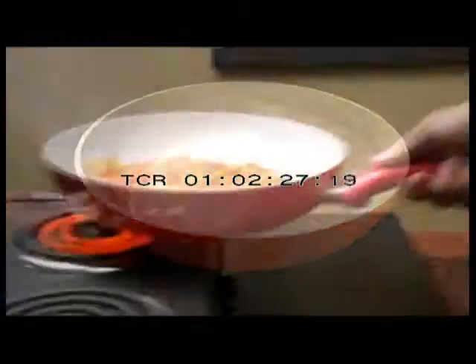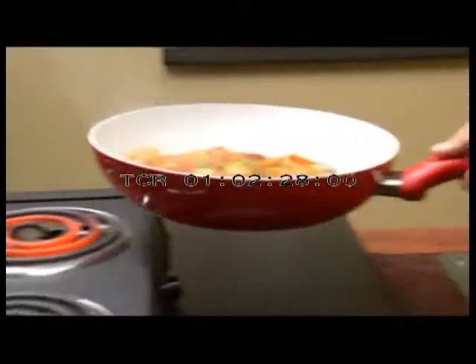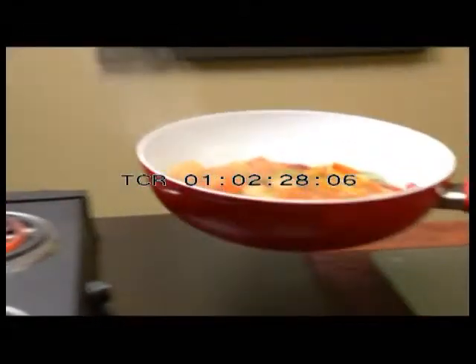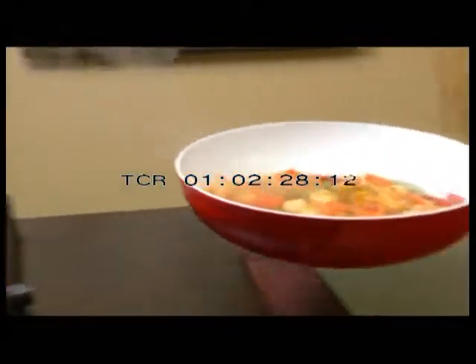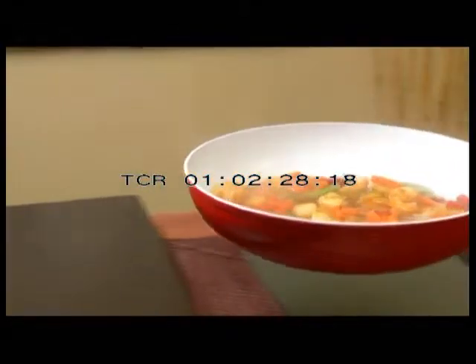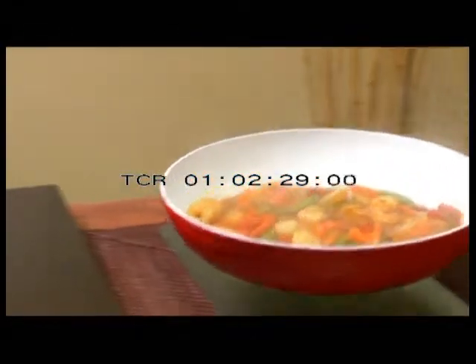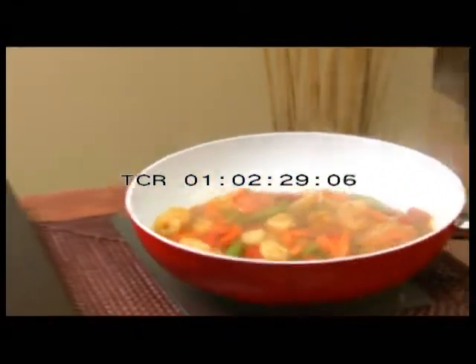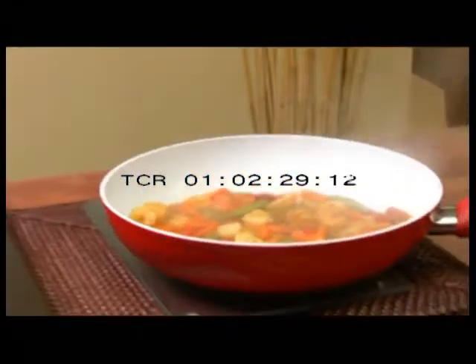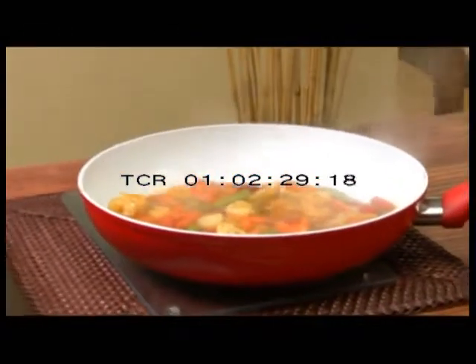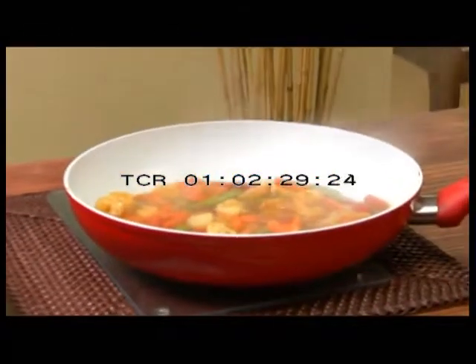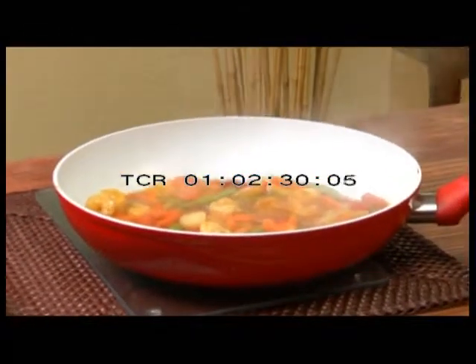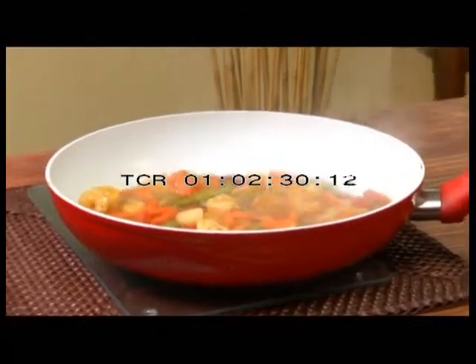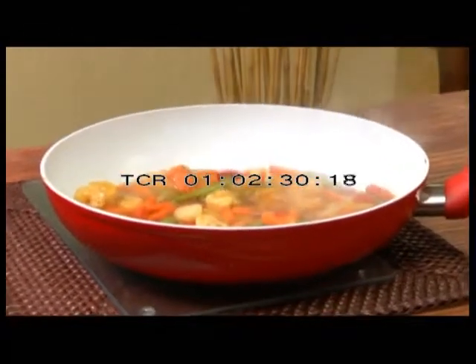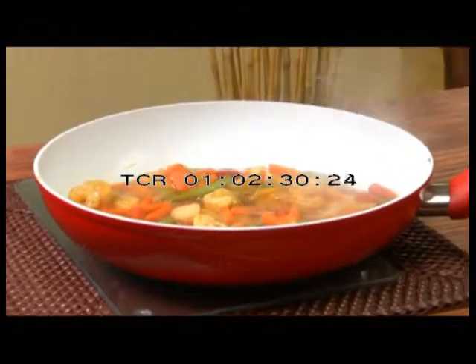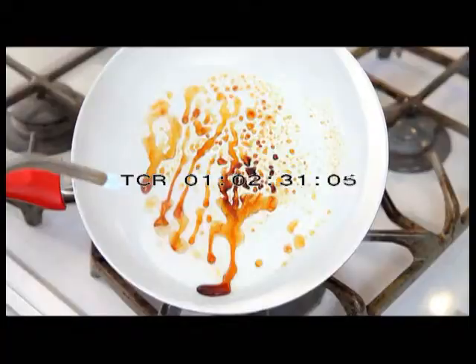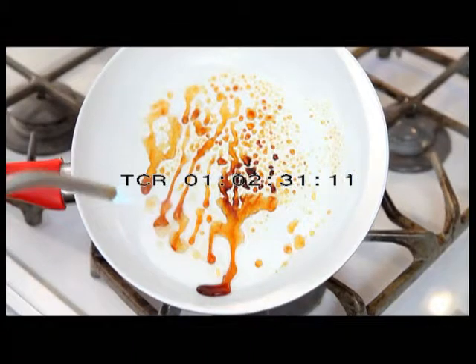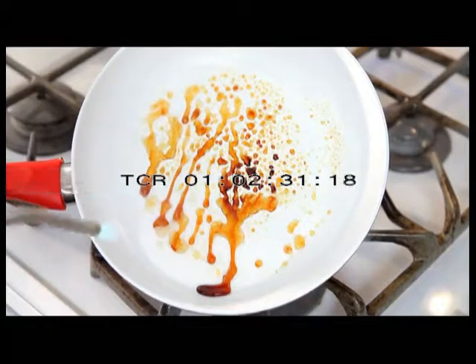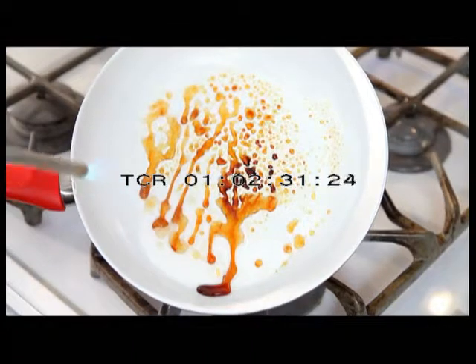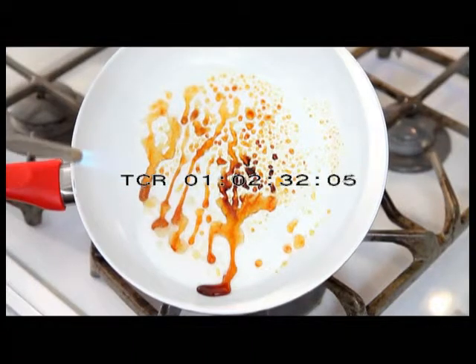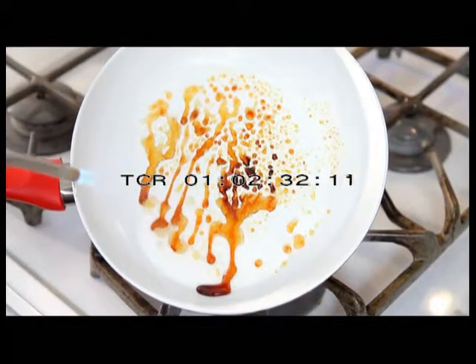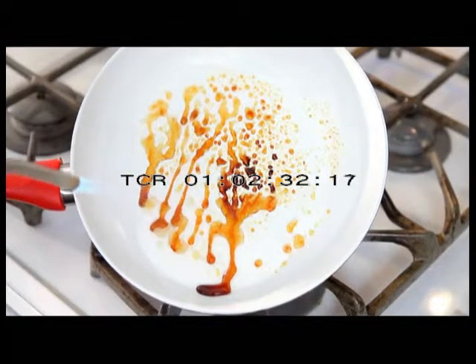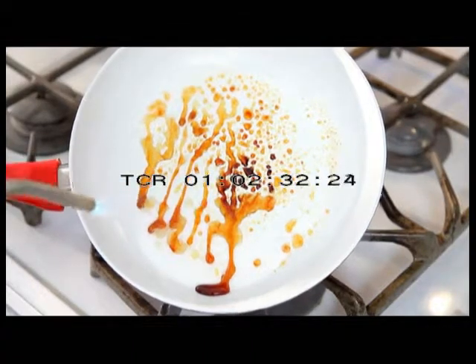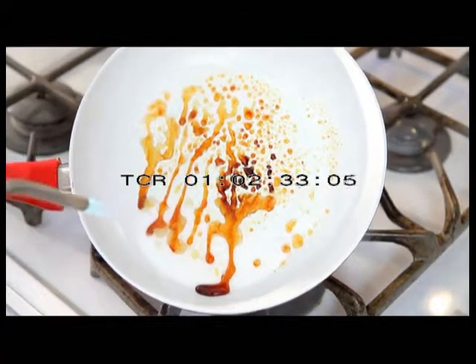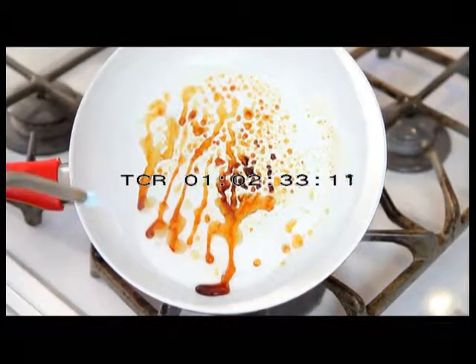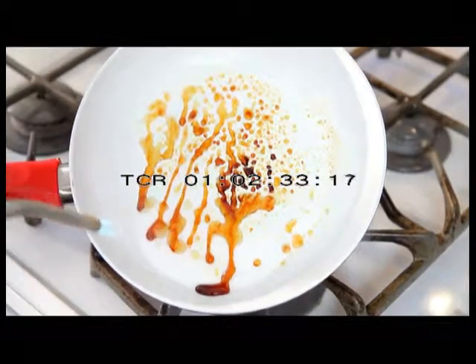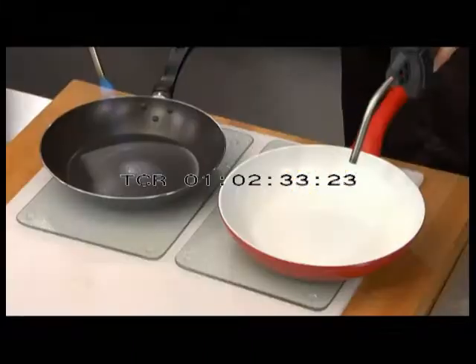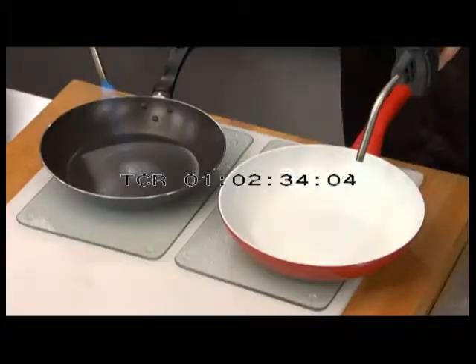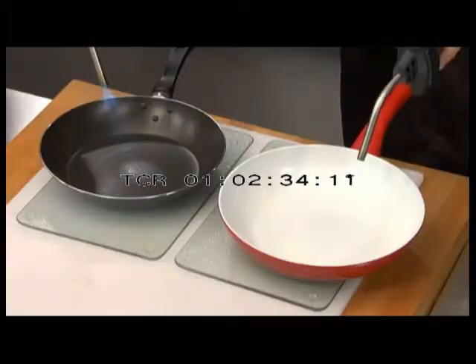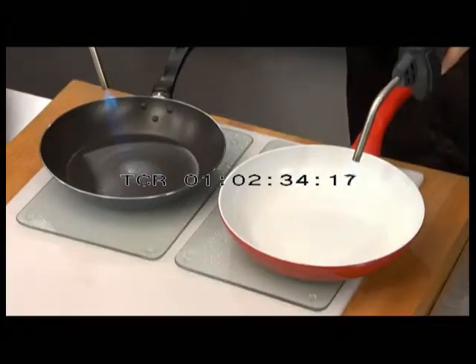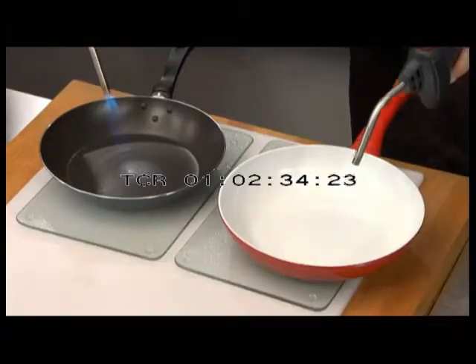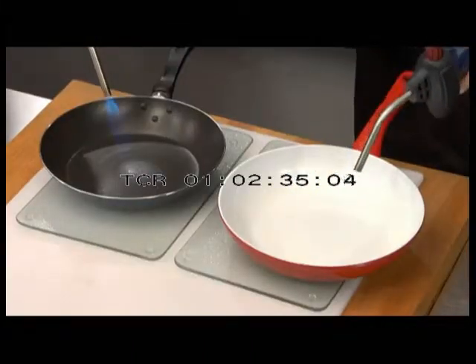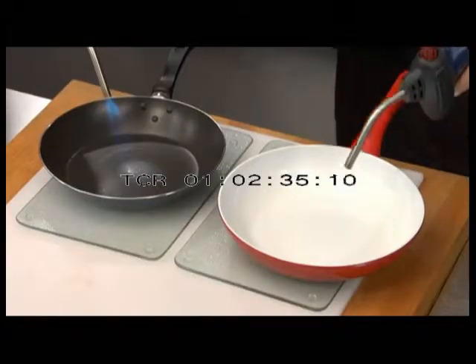And look, food keeps on cooking with the pan off the stove. Ceramacore is heat-resistant to 400 degrees Celsius, and the pan won't burn.